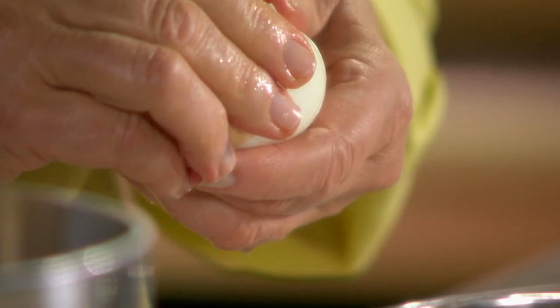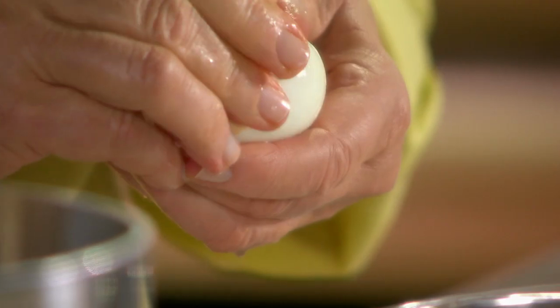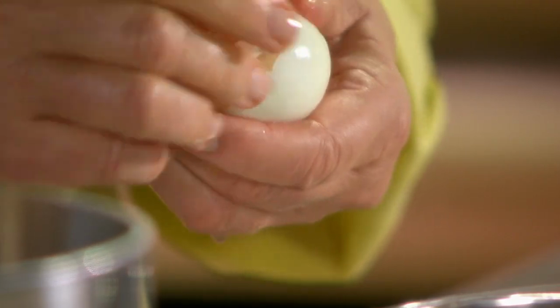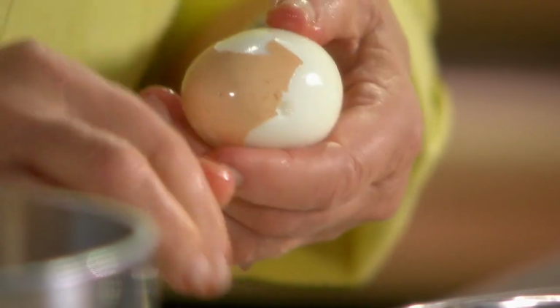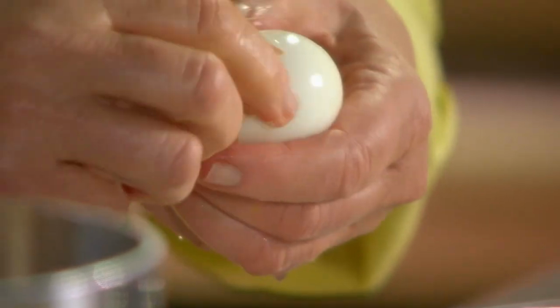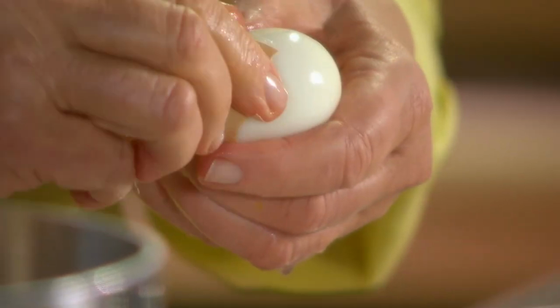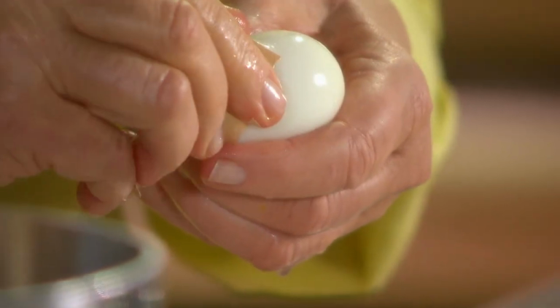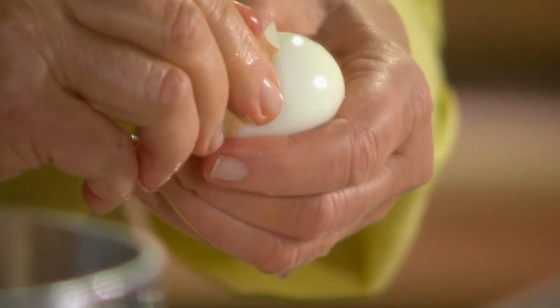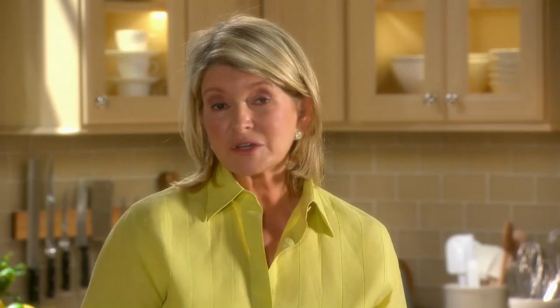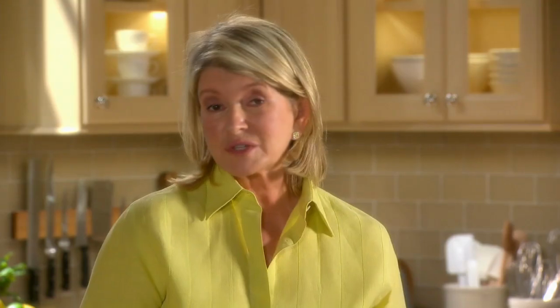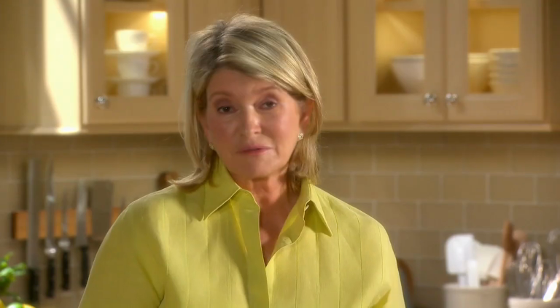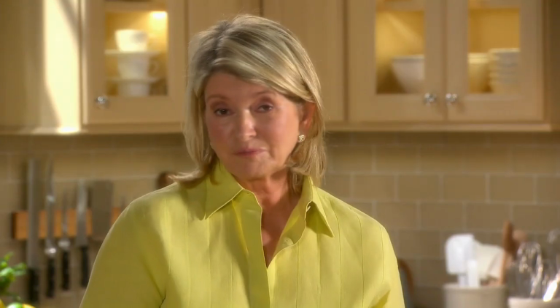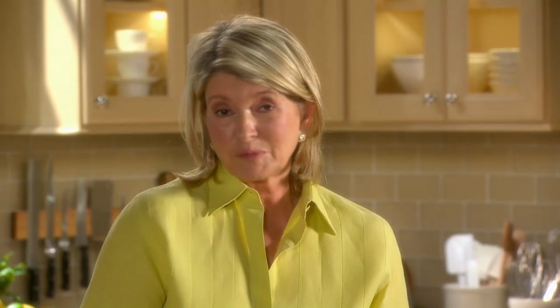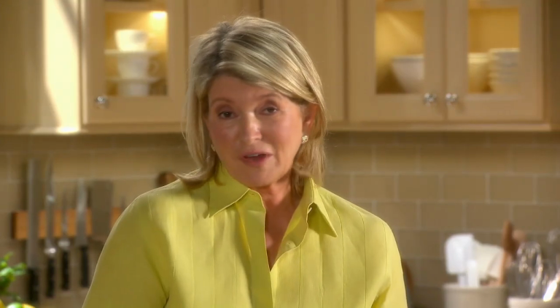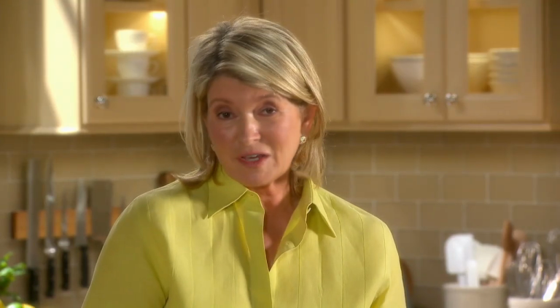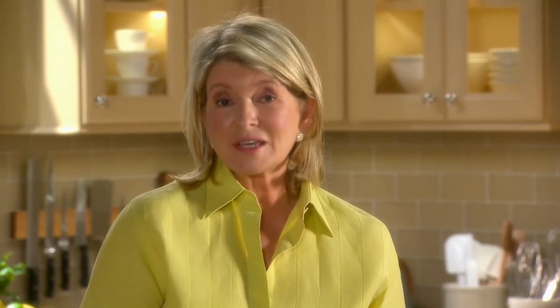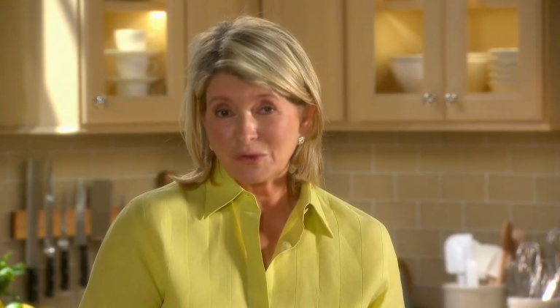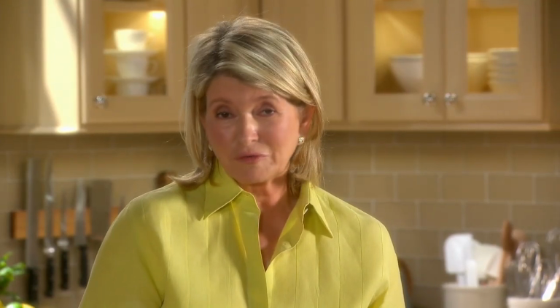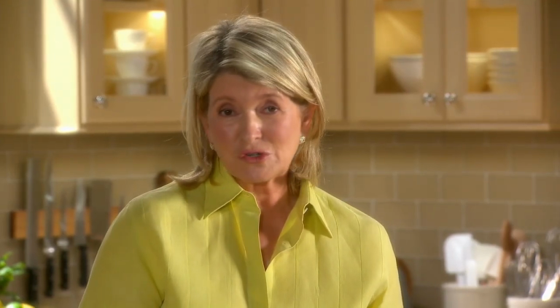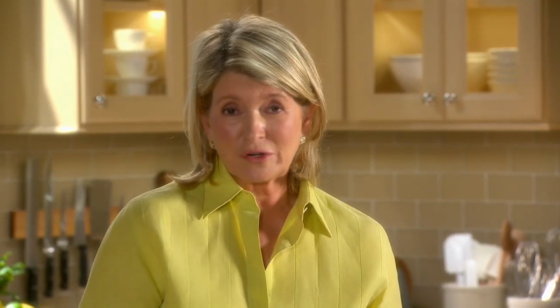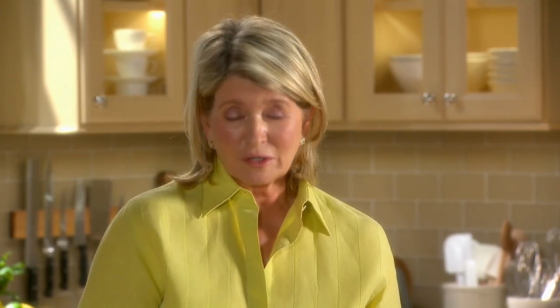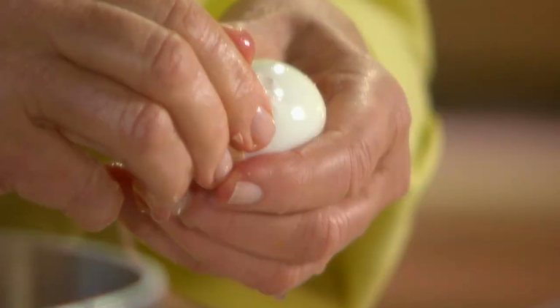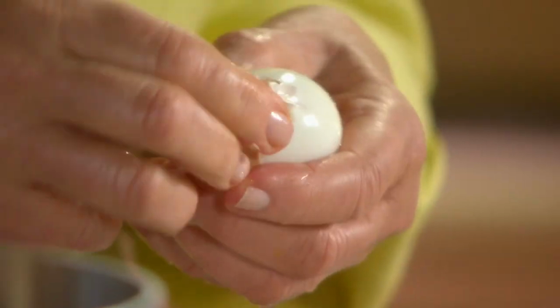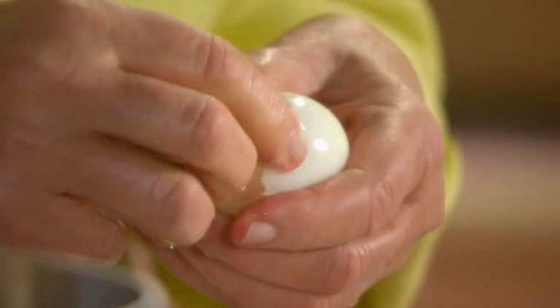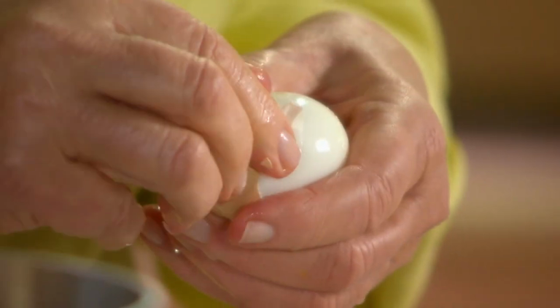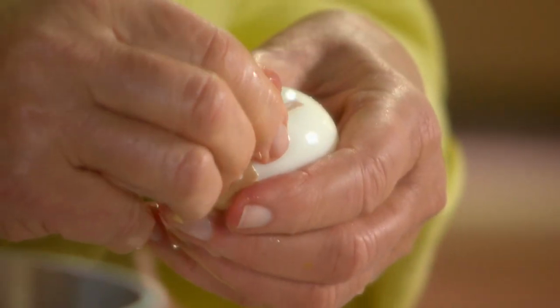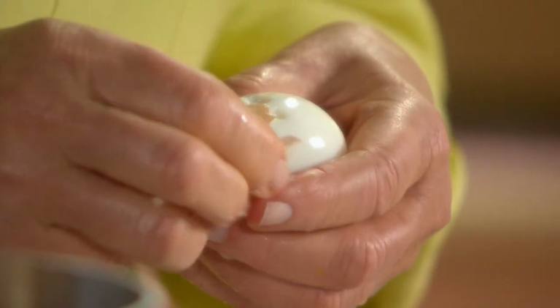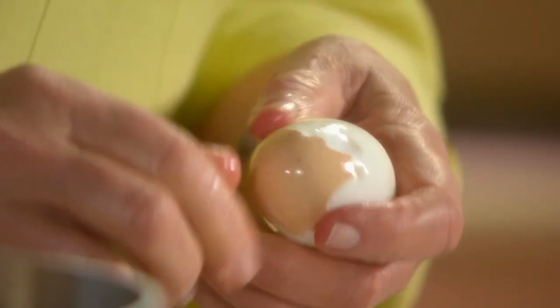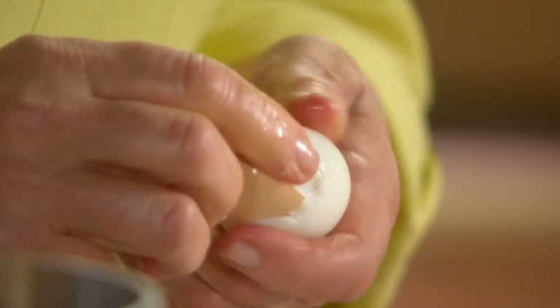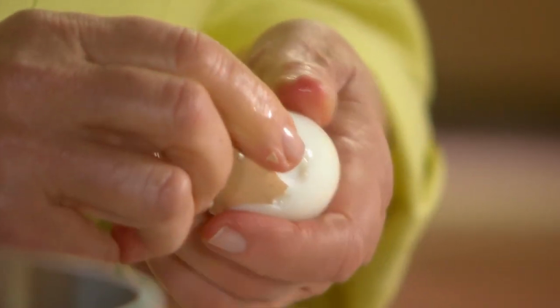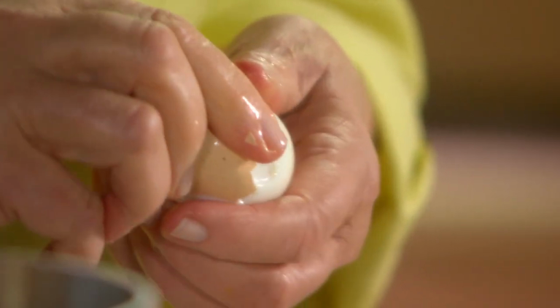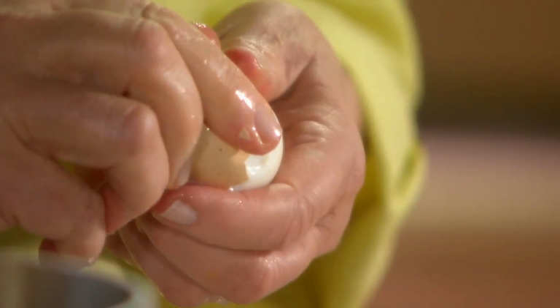Hard-boiled eggs in the shell will stay for up to five days in the refrigerator. If you're going to peel them, use them as soon as possible.